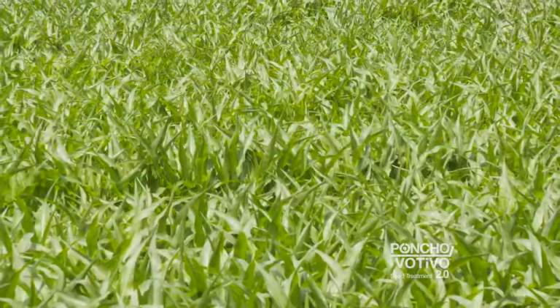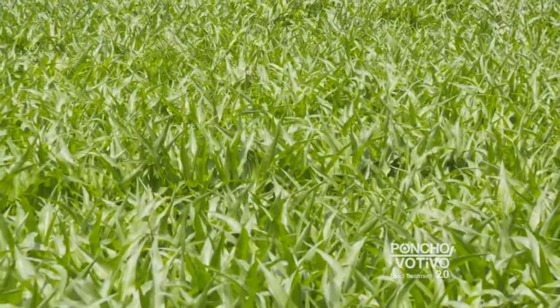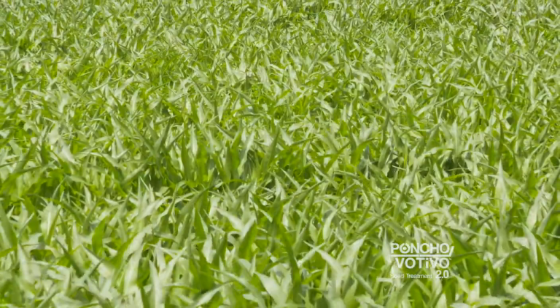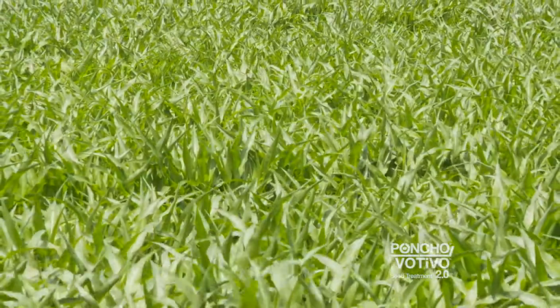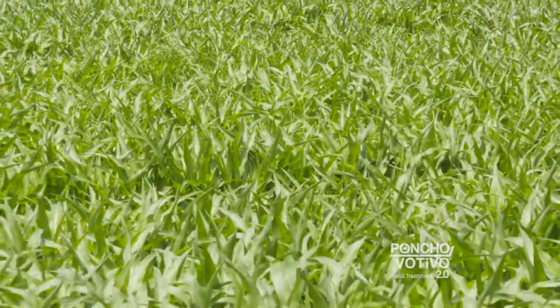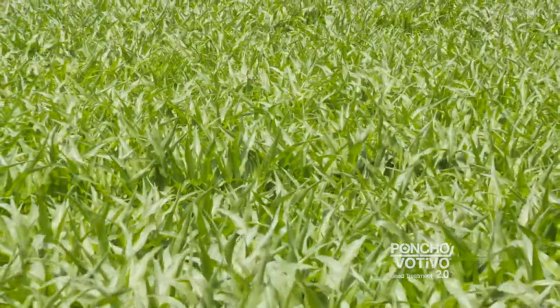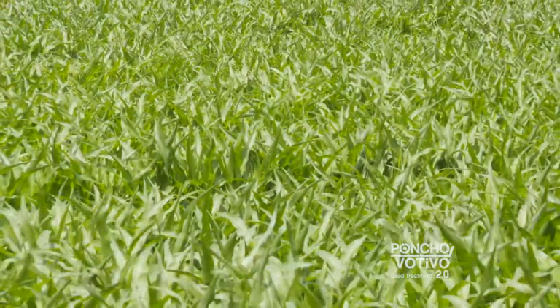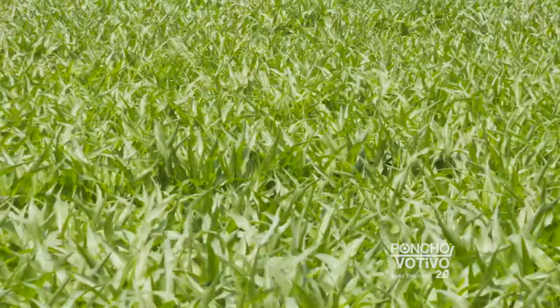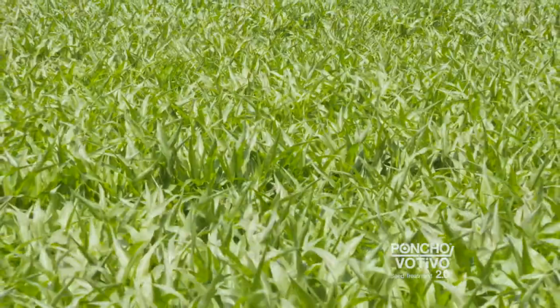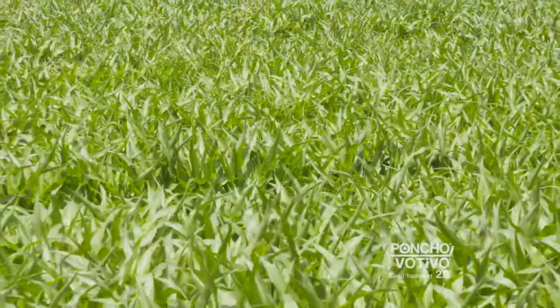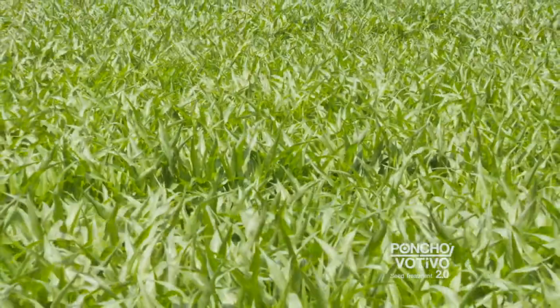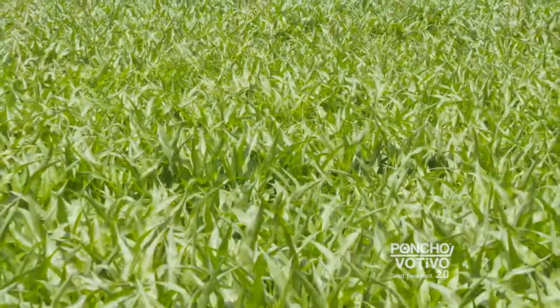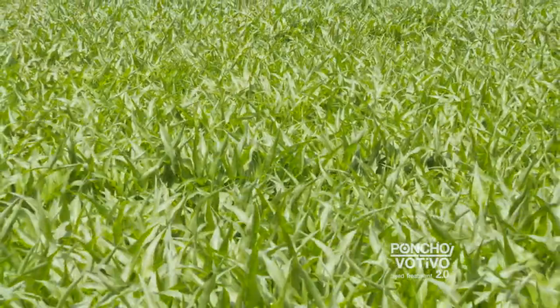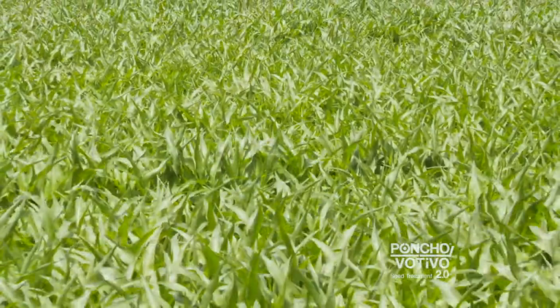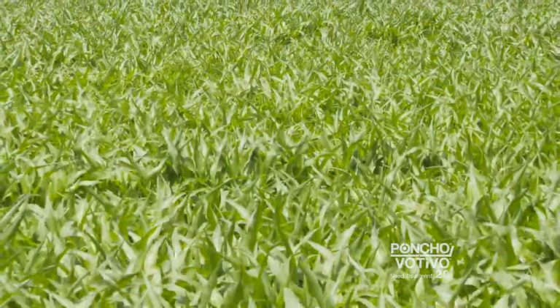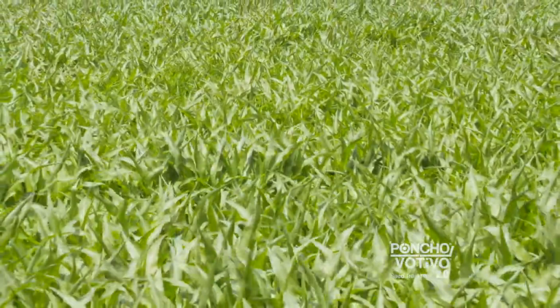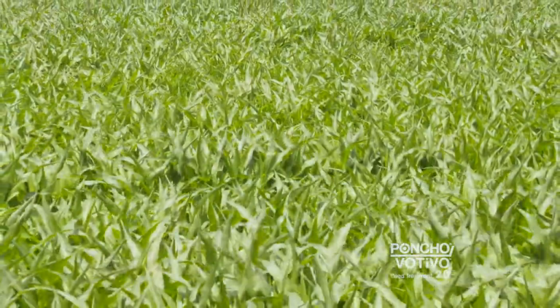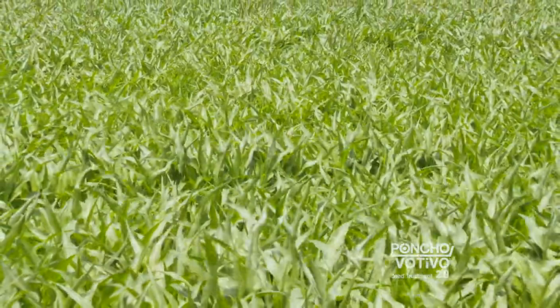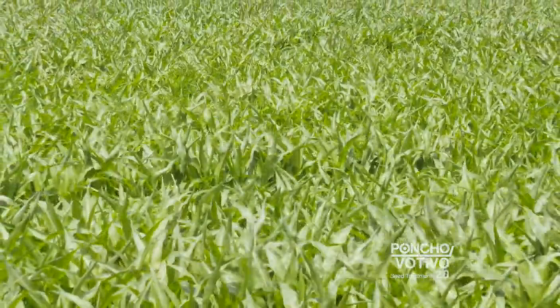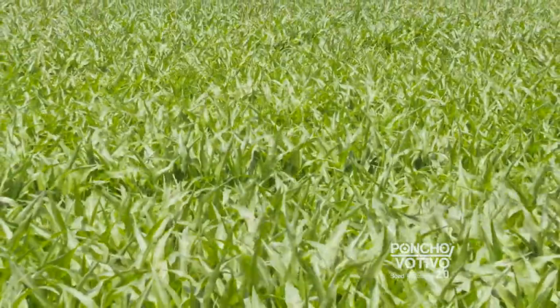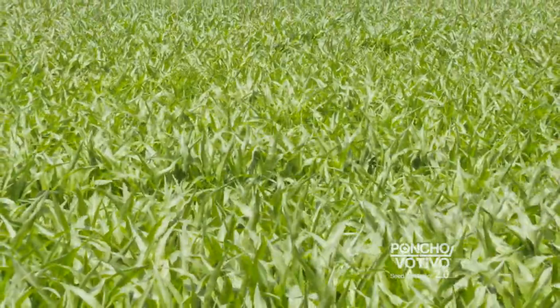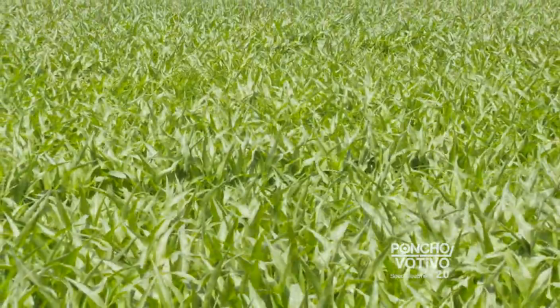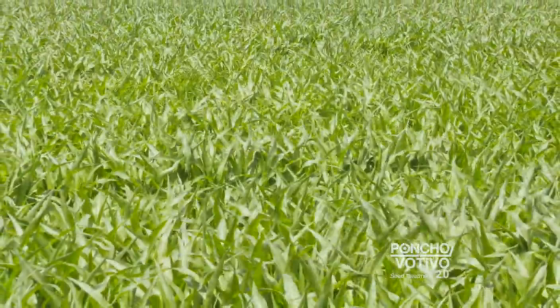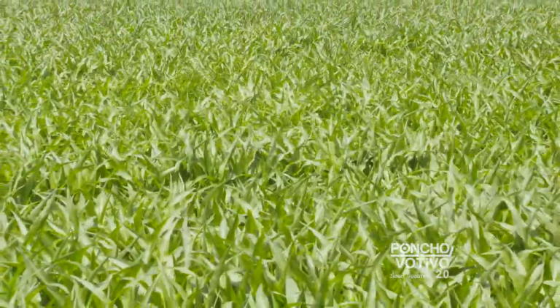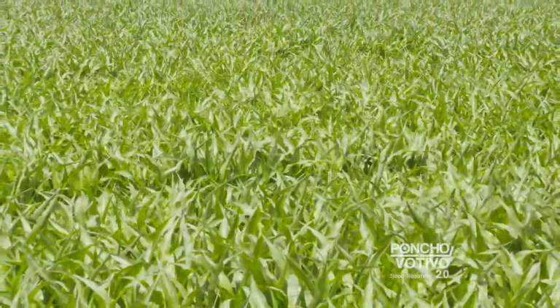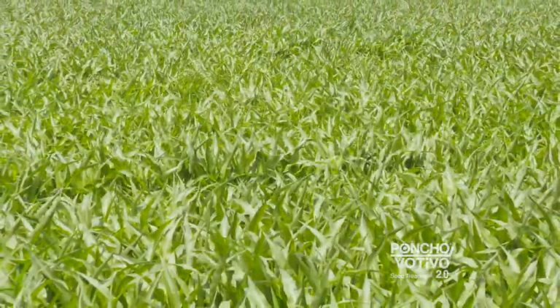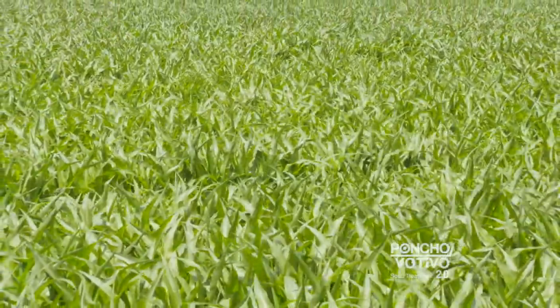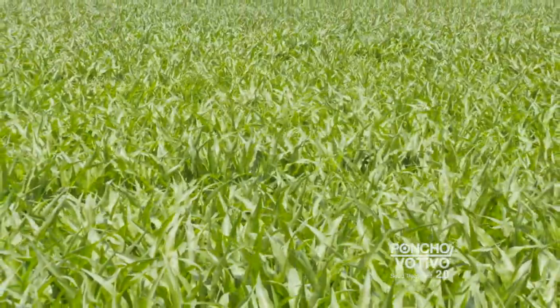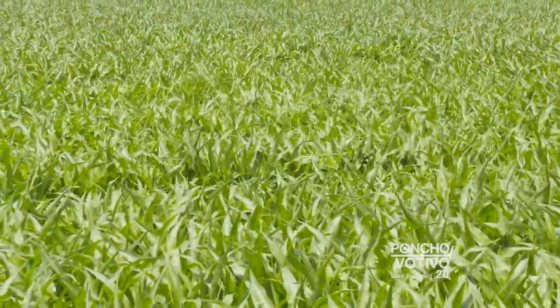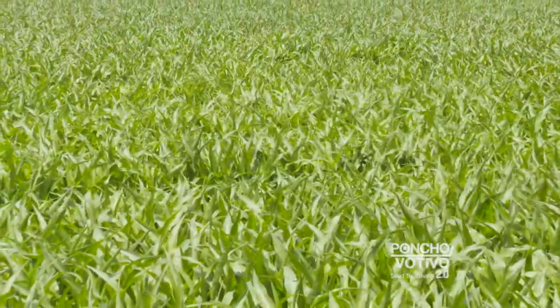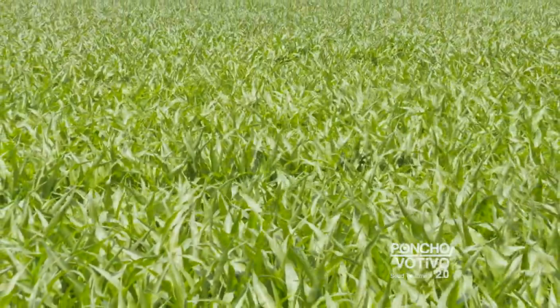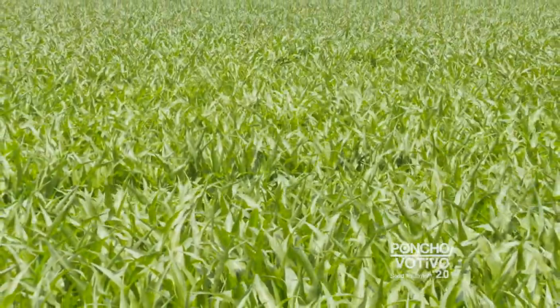The plant gets up faster, they're more even, they stay greener later in the fall, and better plant health late in the season.